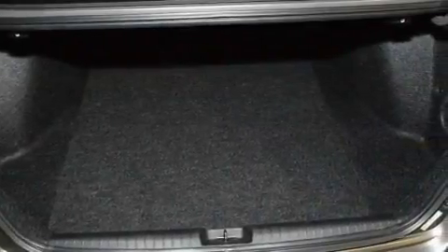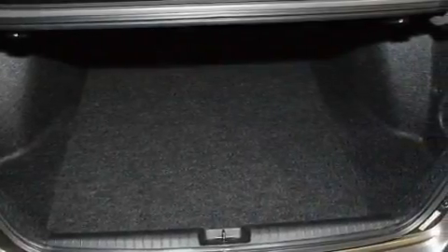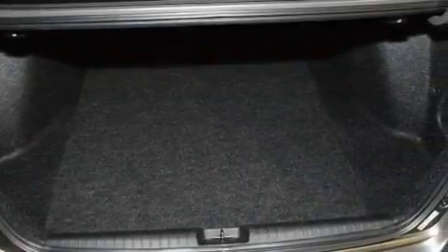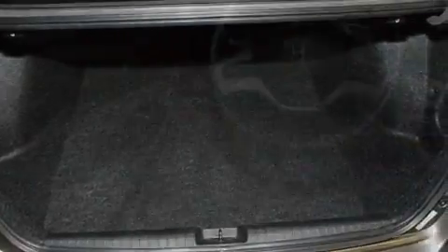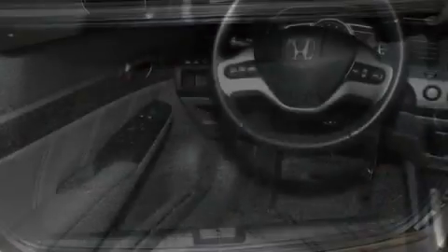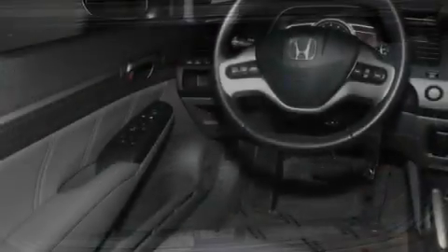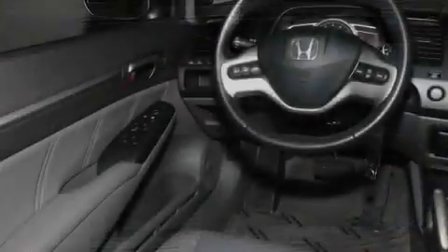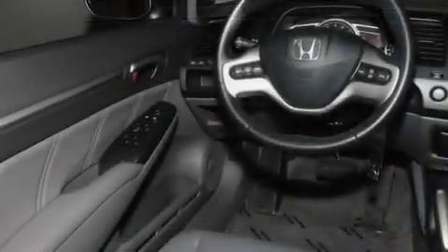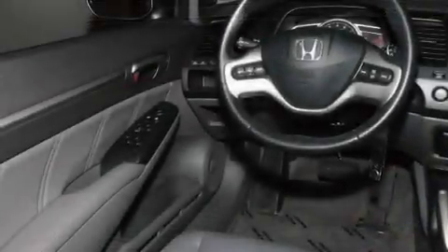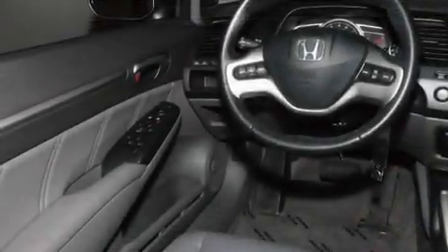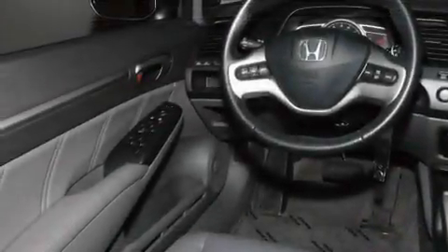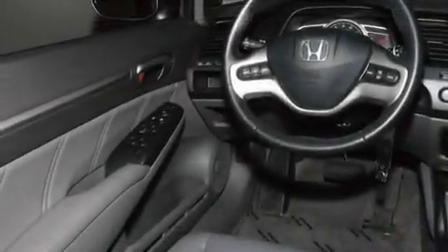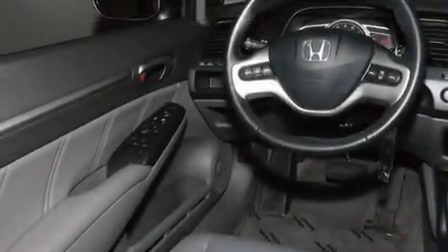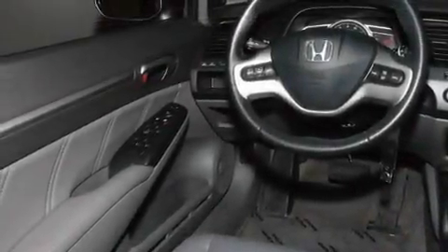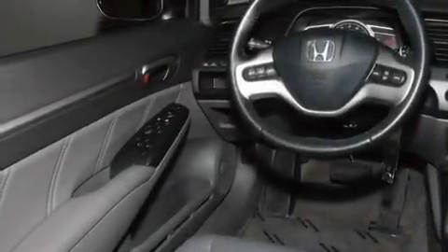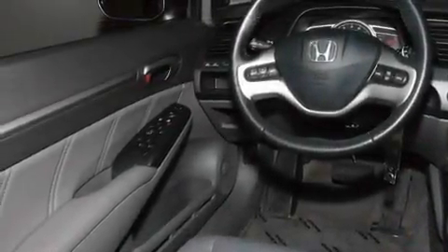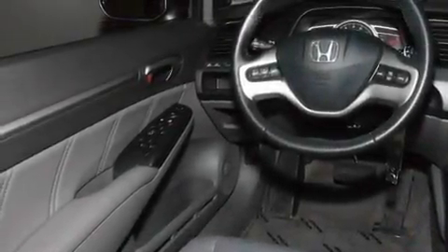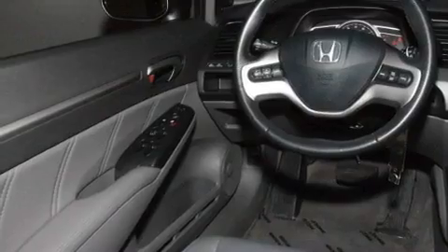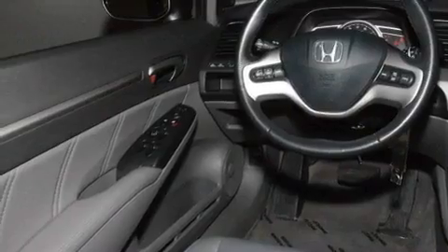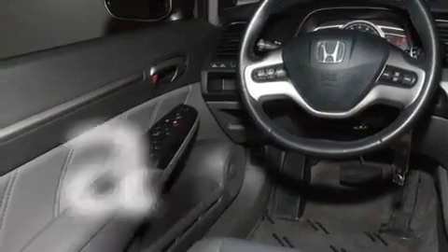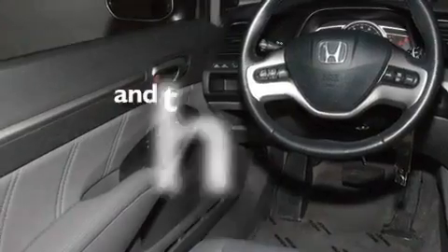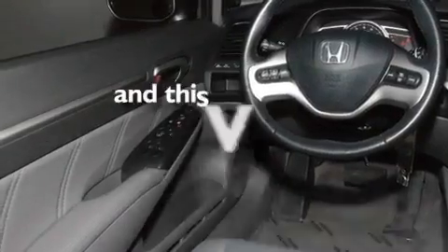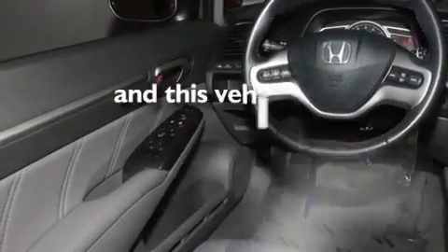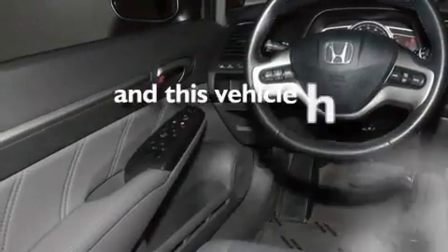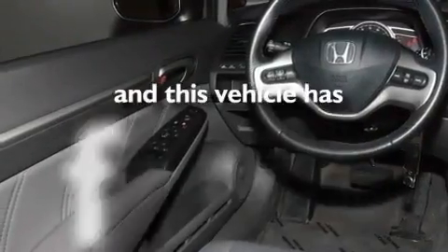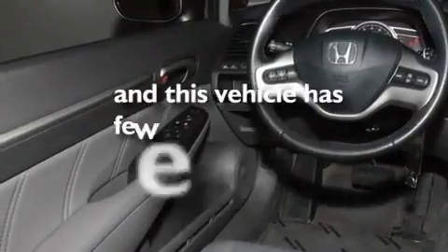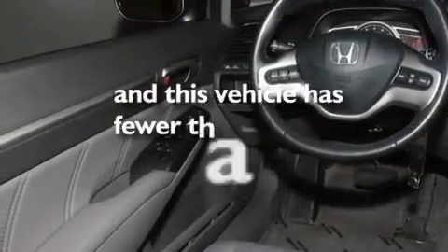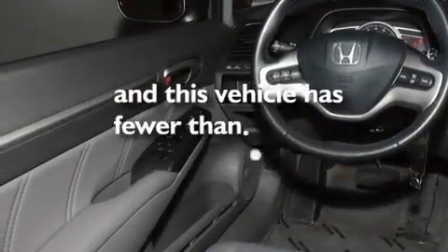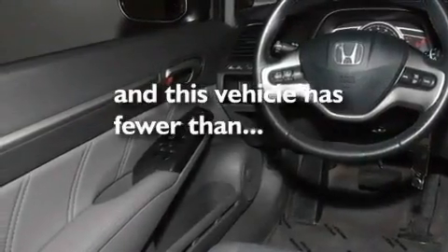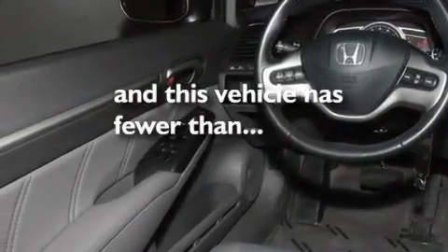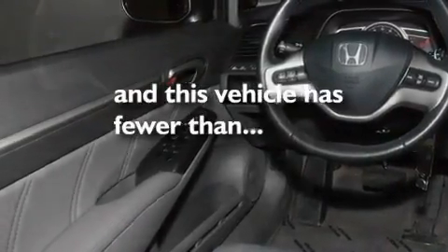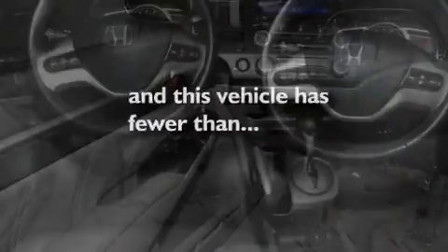Additional features include a low tire pressure indicator, air conditioning, and this vehicle has less than 32,000 miles.